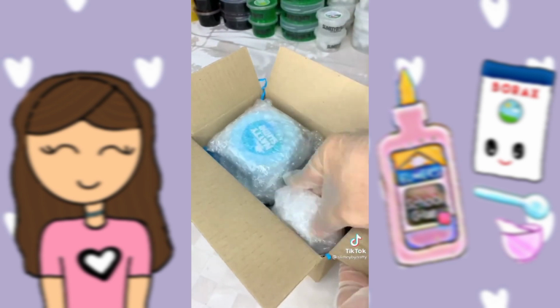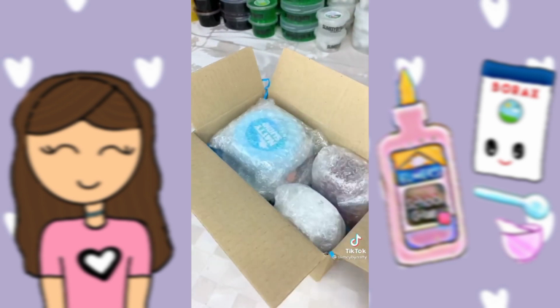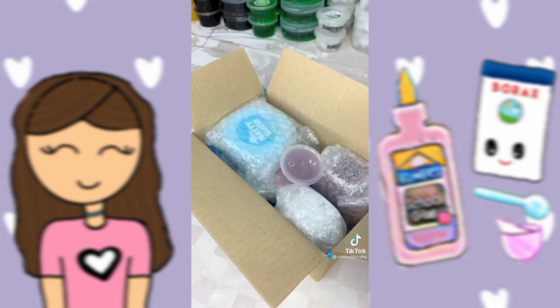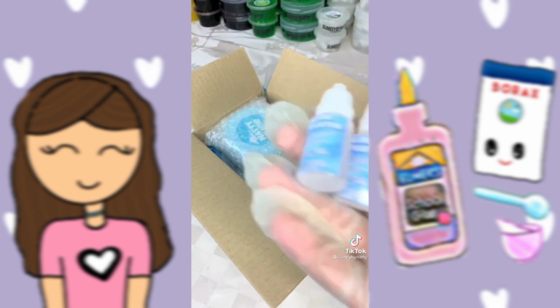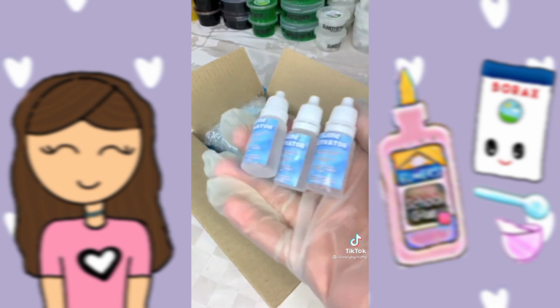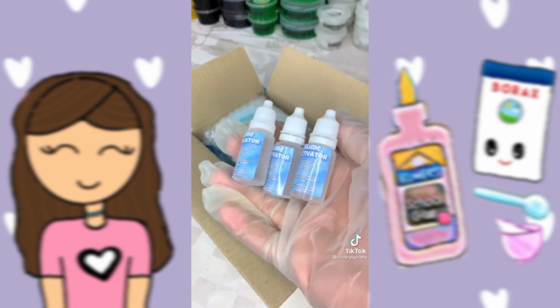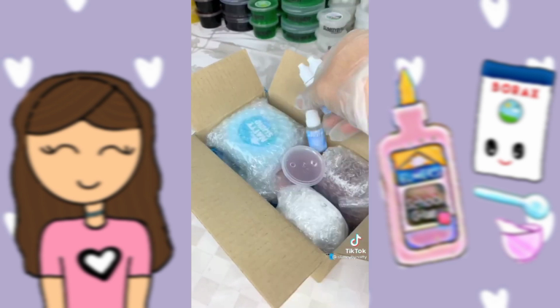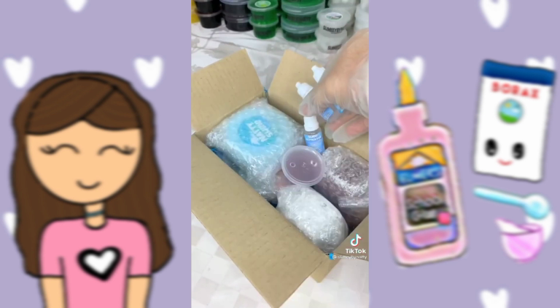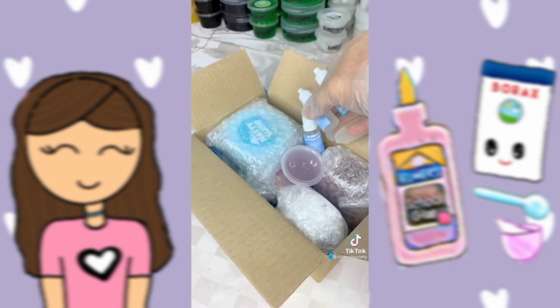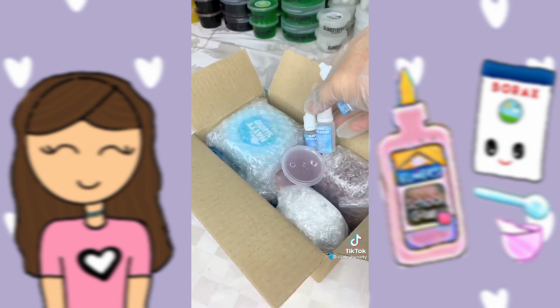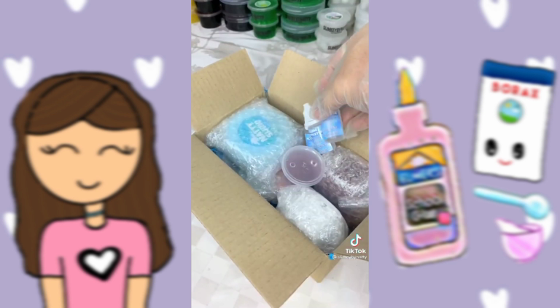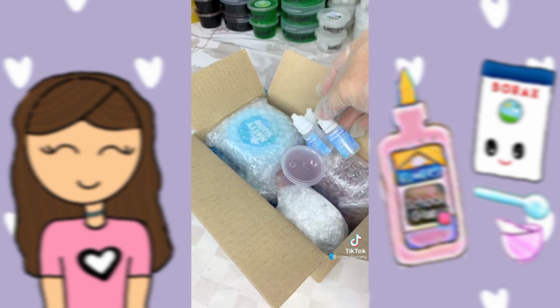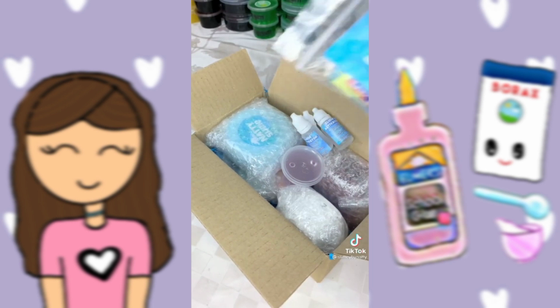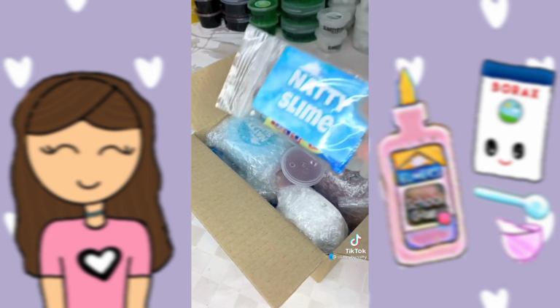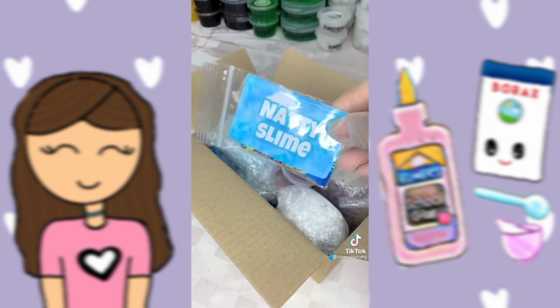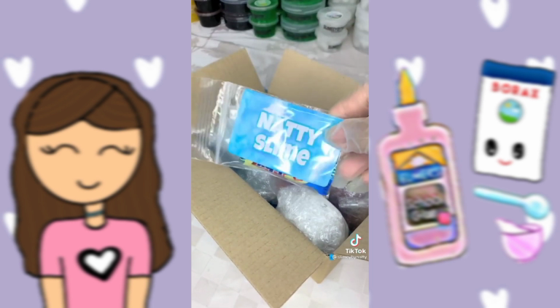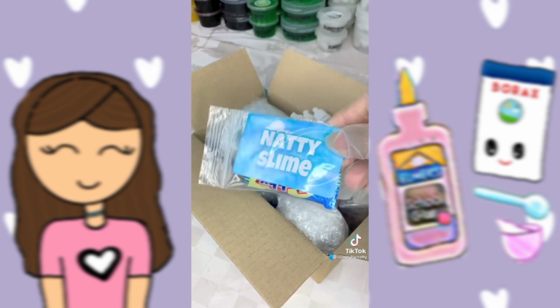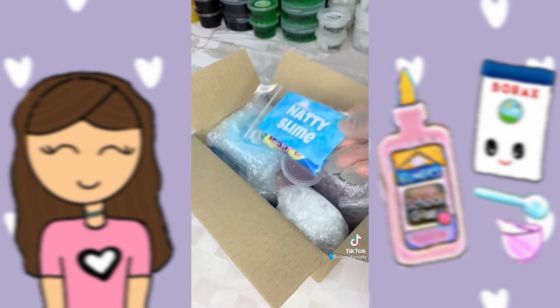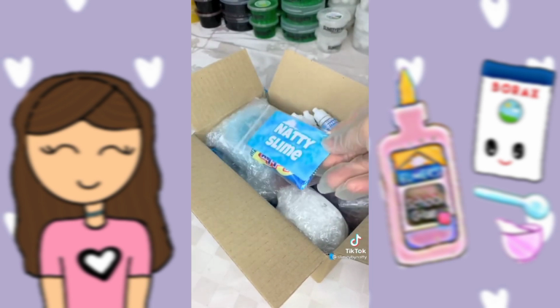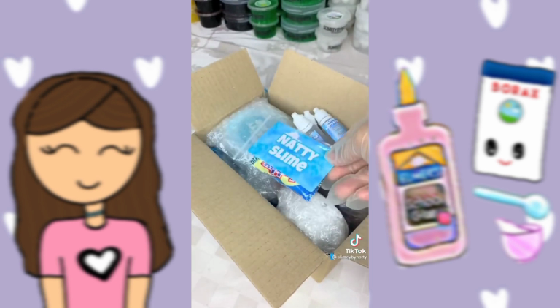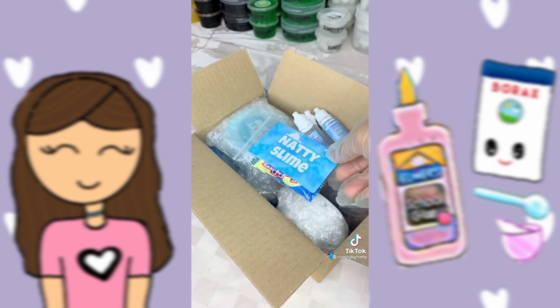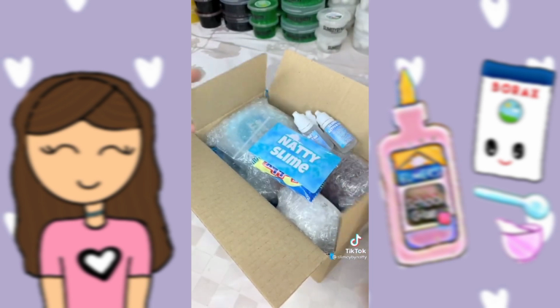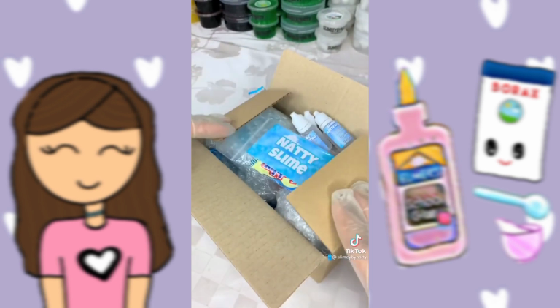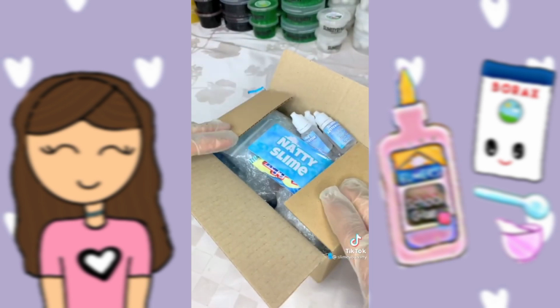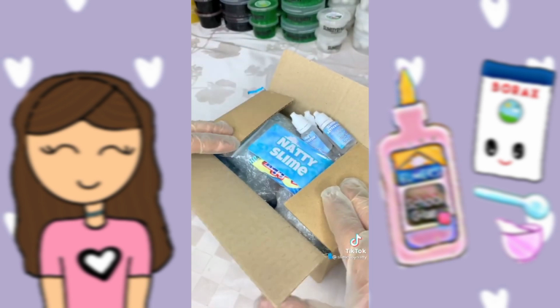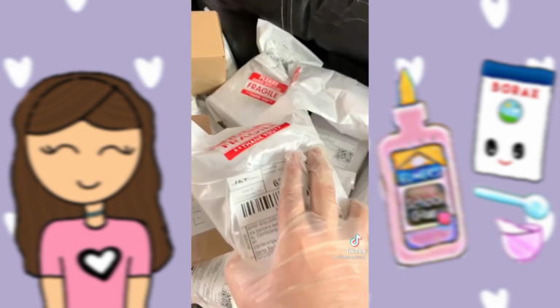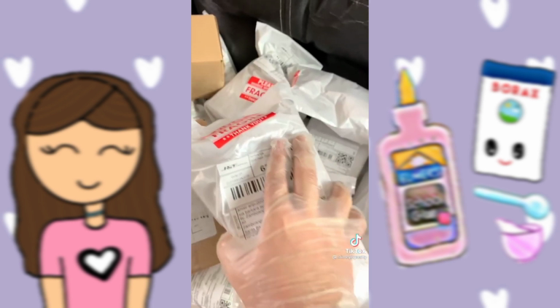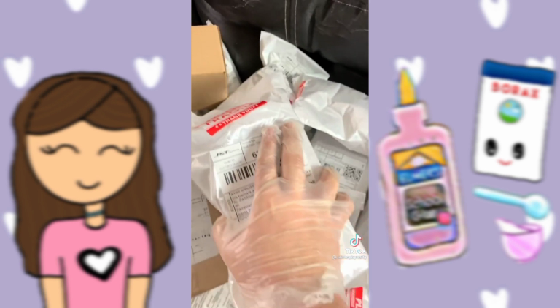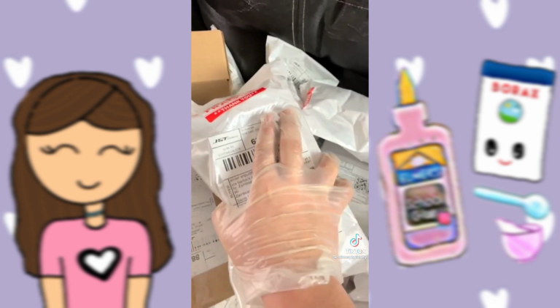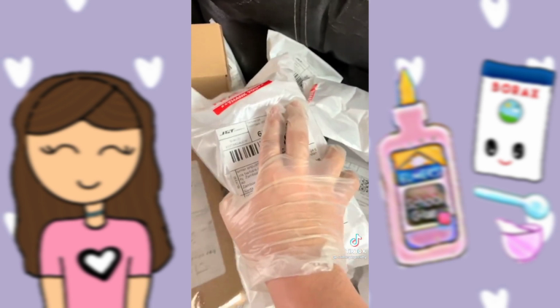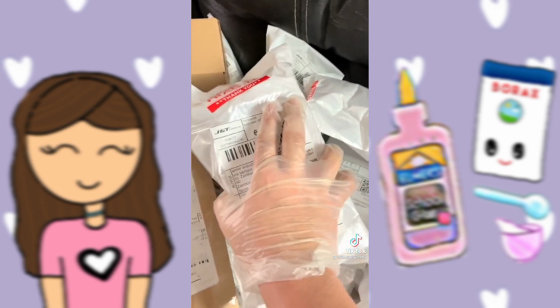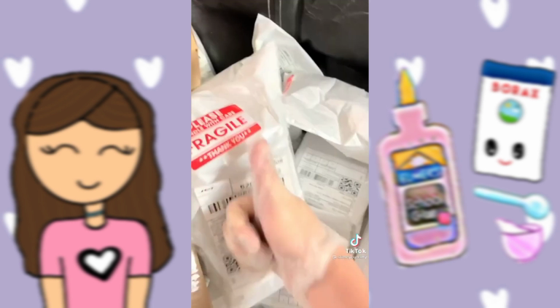Finally, I added free slime activator, a business card that comes with free candies, and it's ready to go. Hope you like your slime.